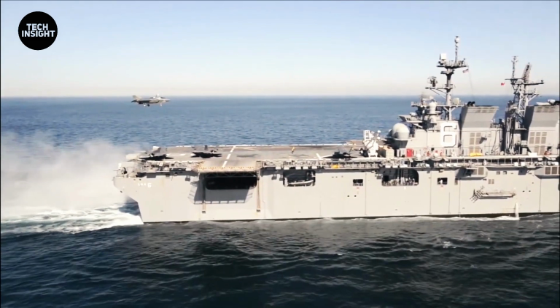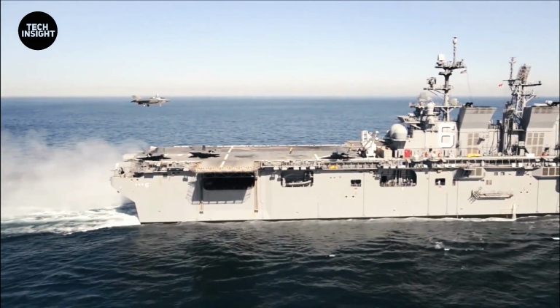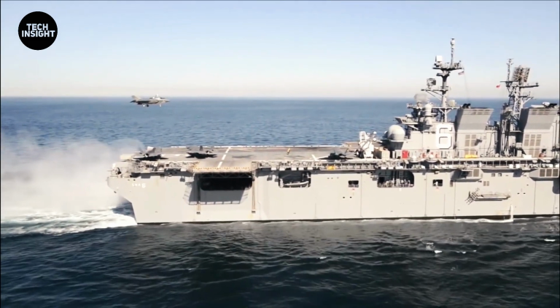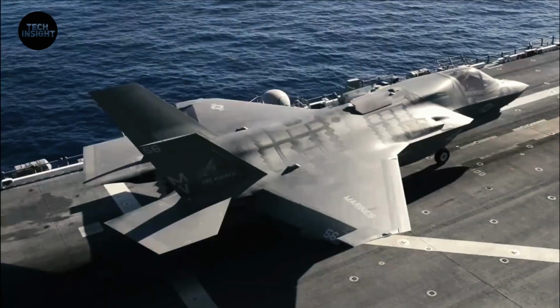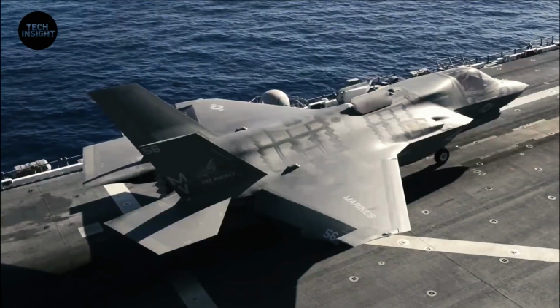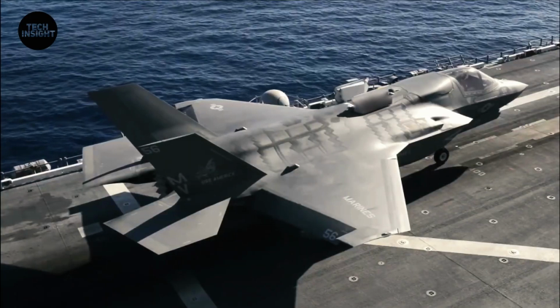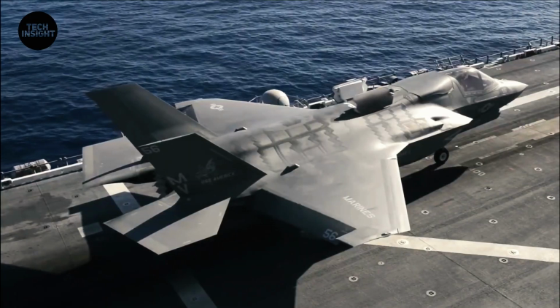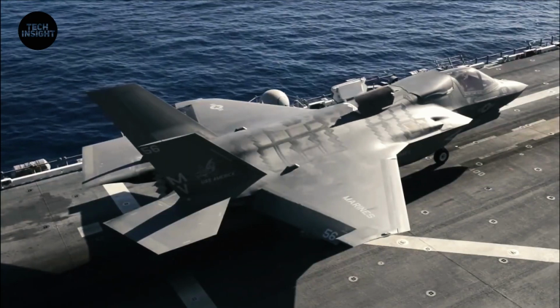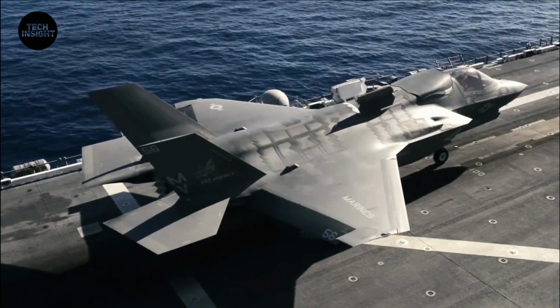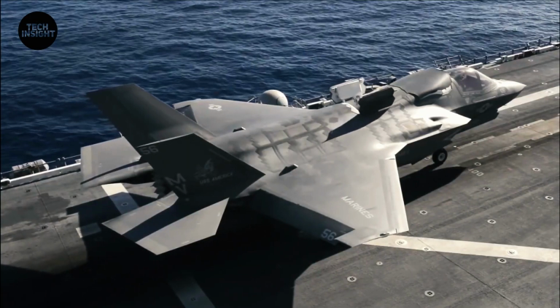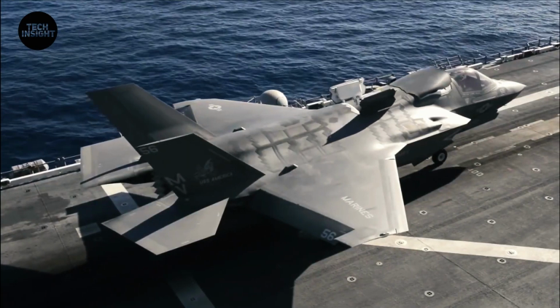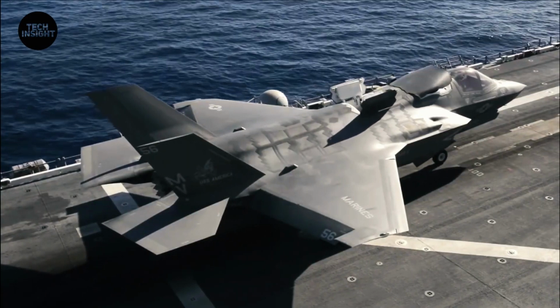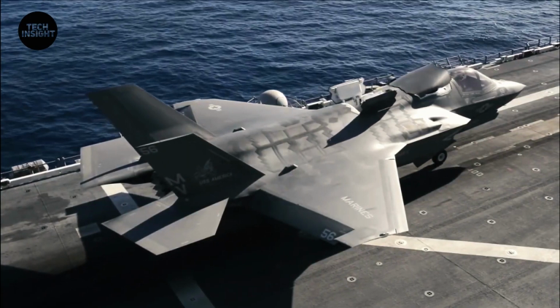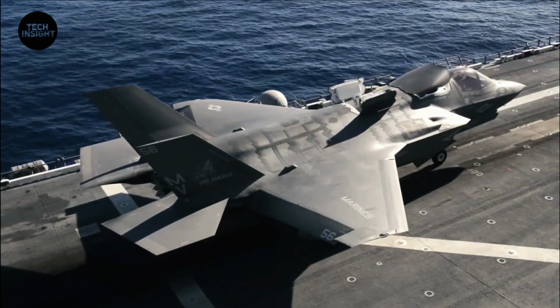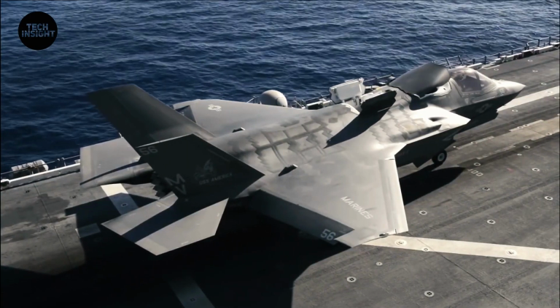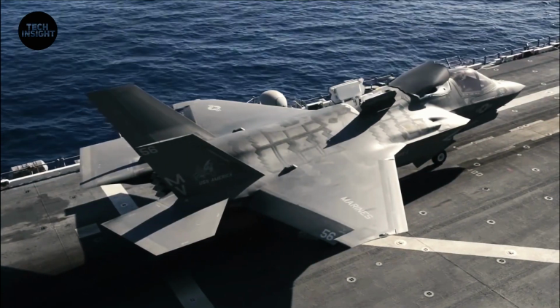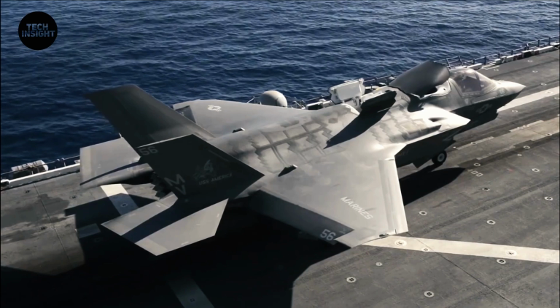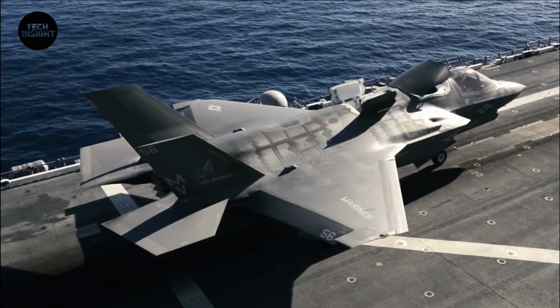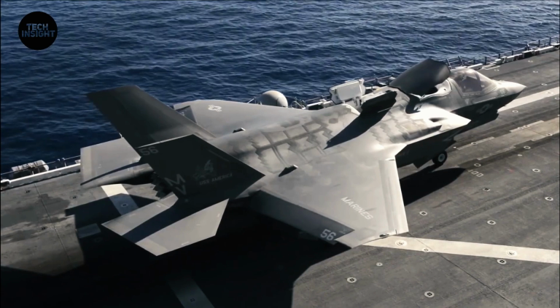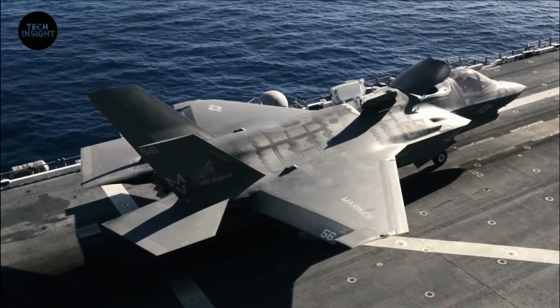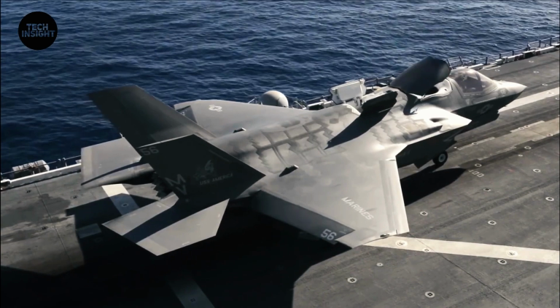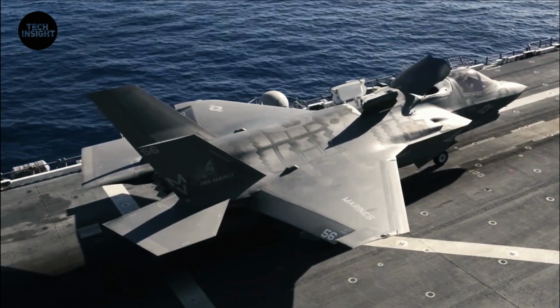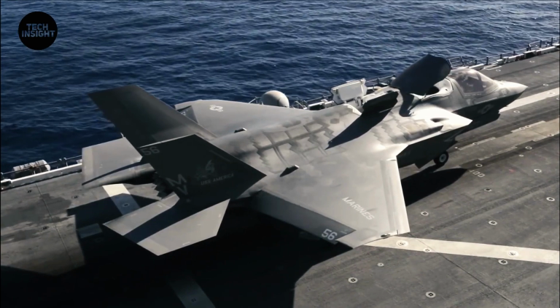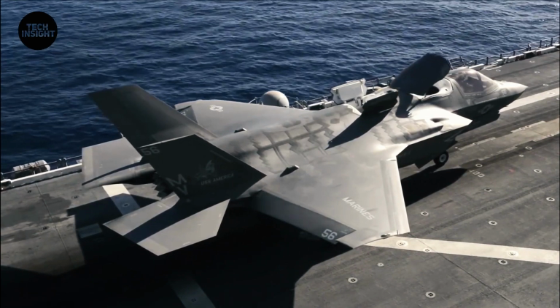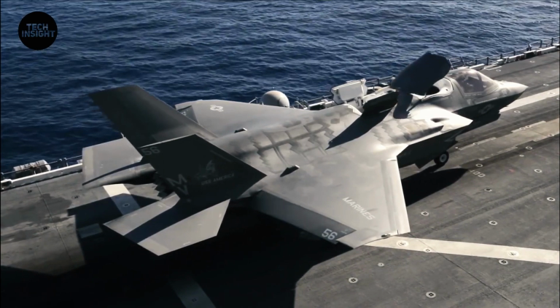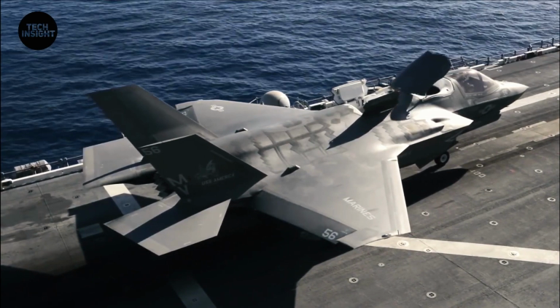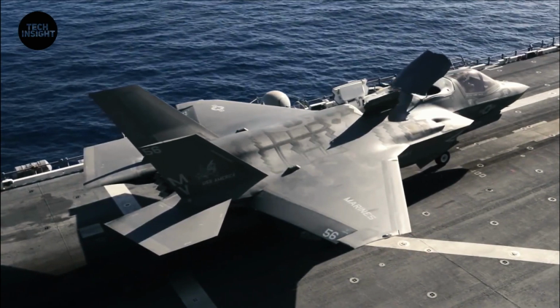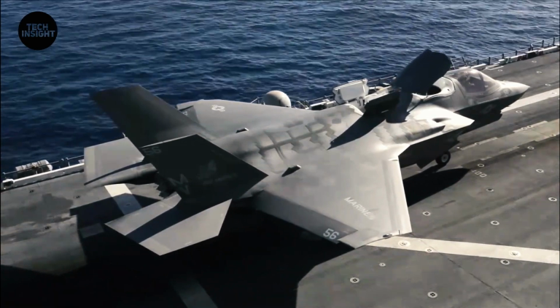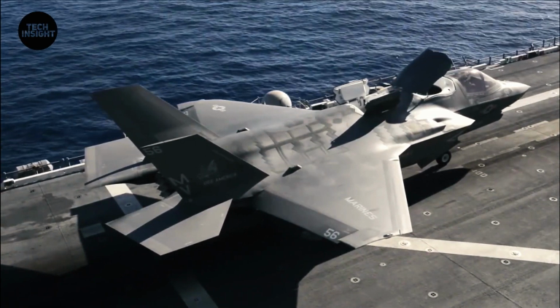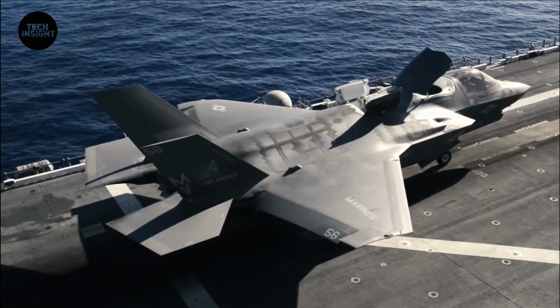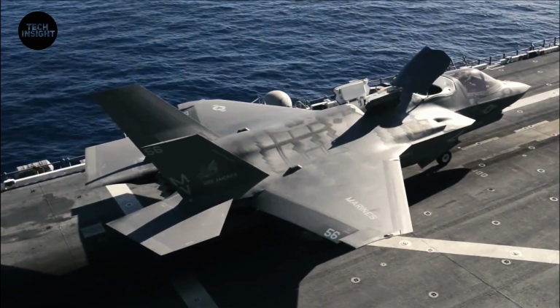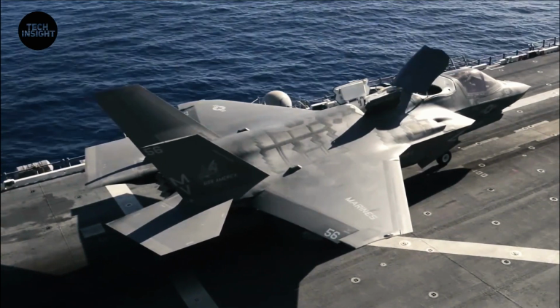The first versions of the F-35 are expected to take to the skies in mid-2015, according to a statement from Lockheed Martin.